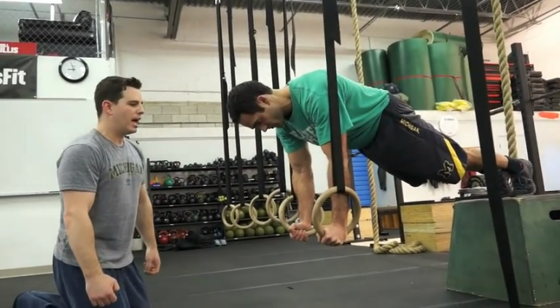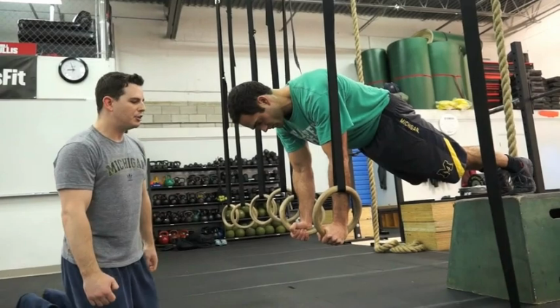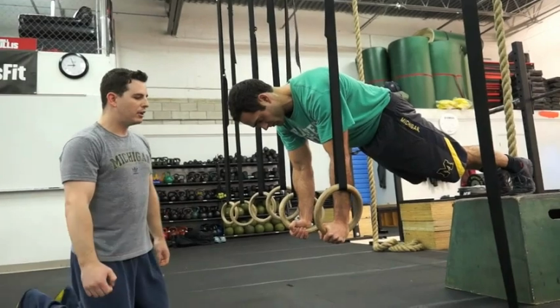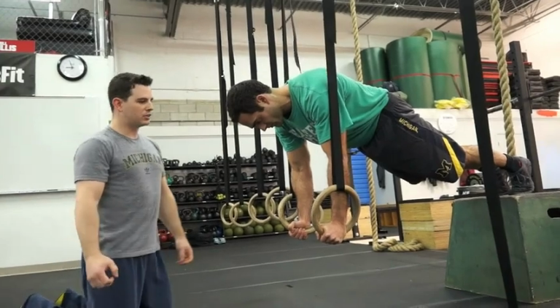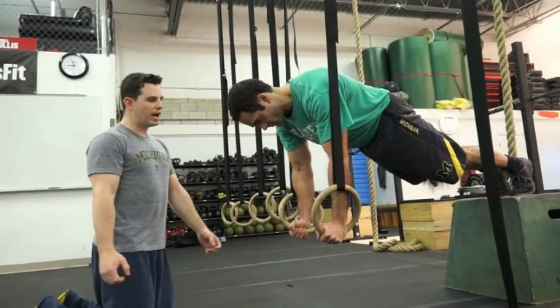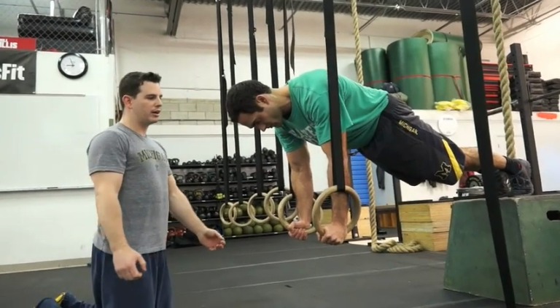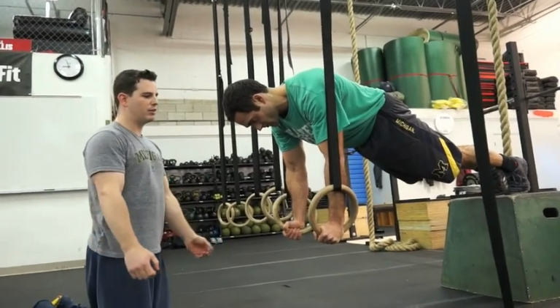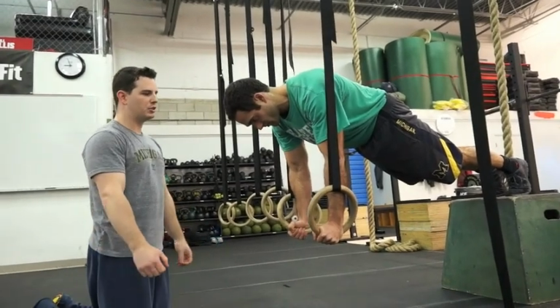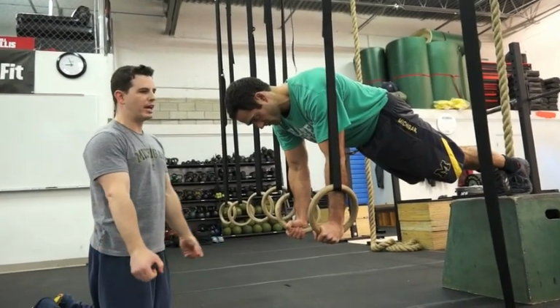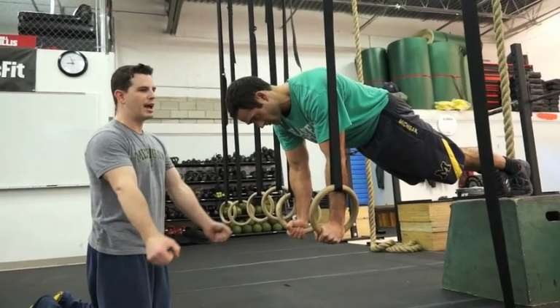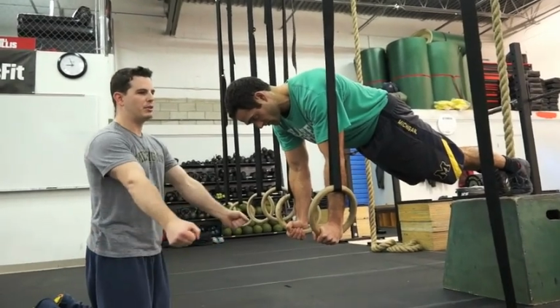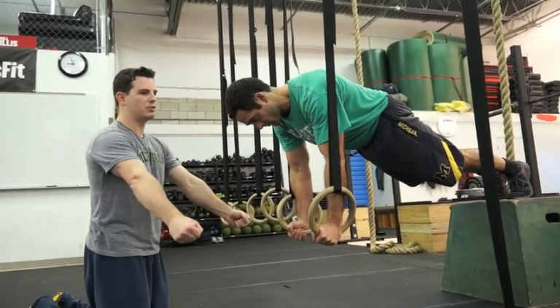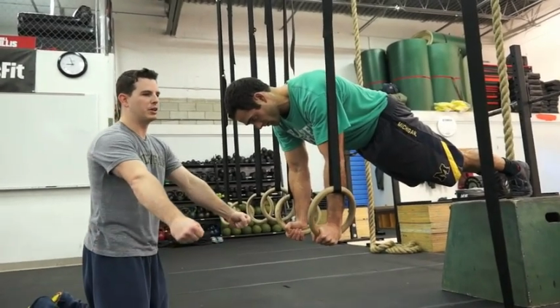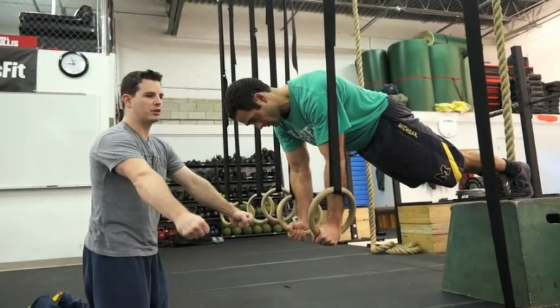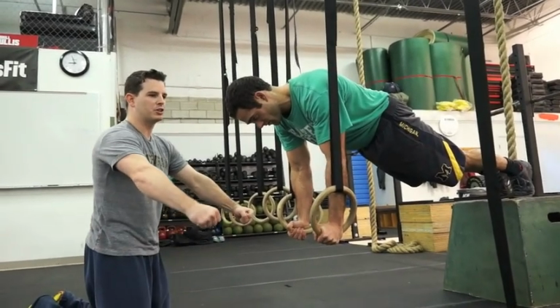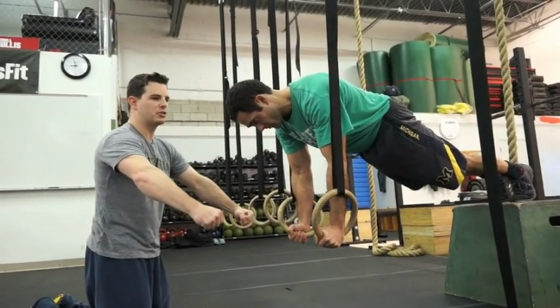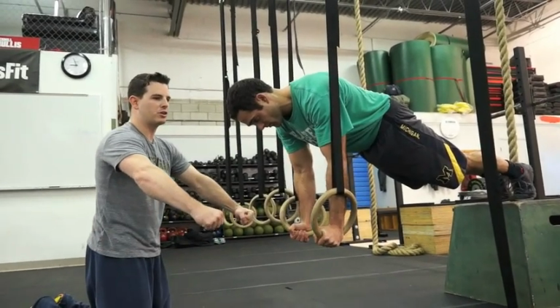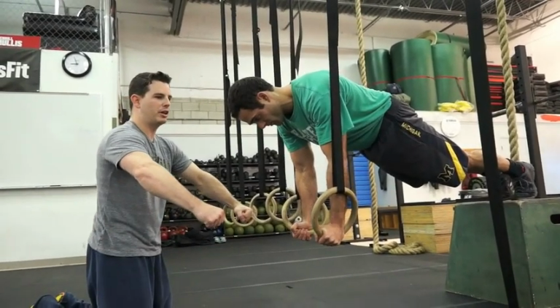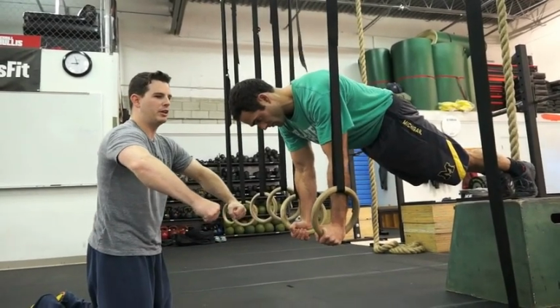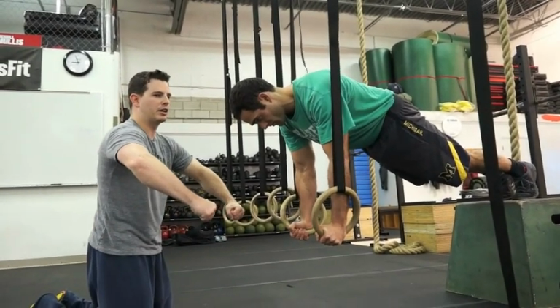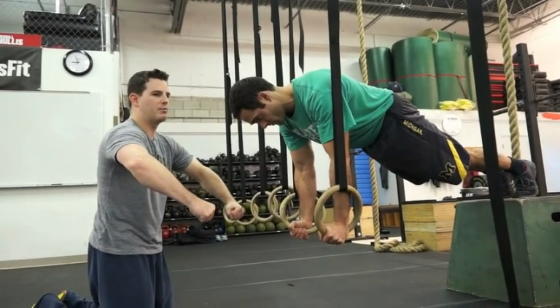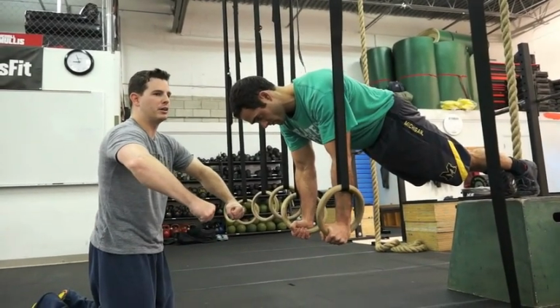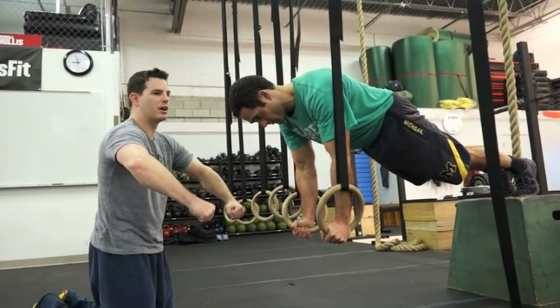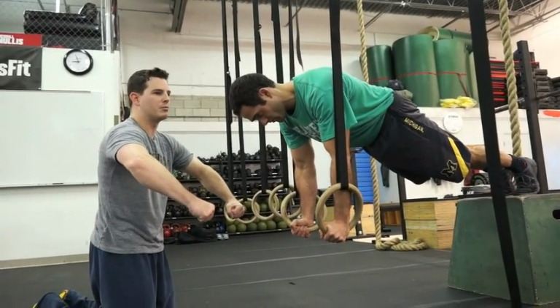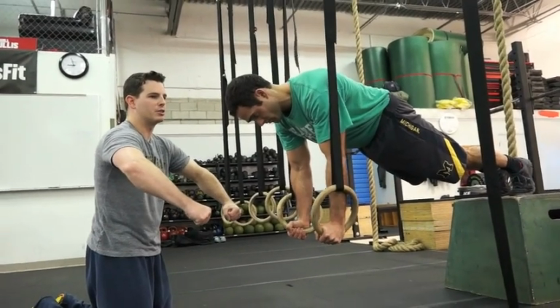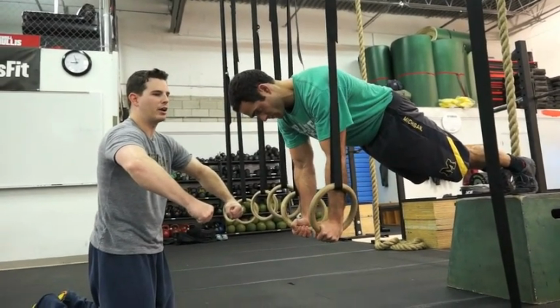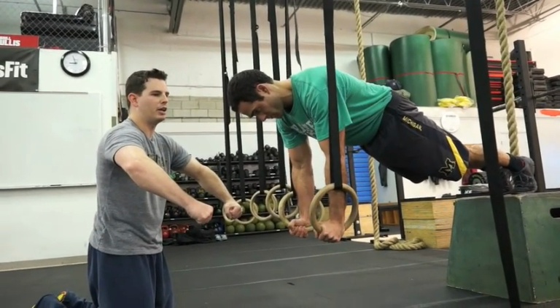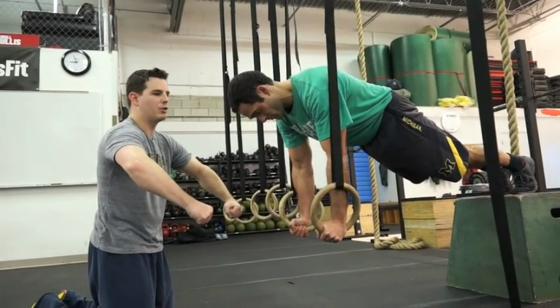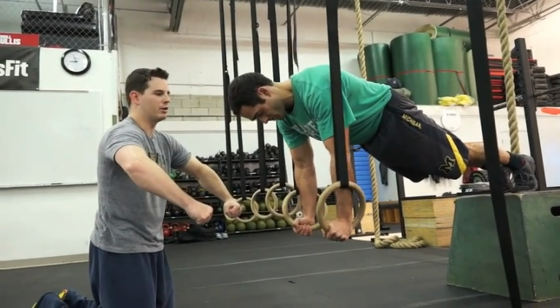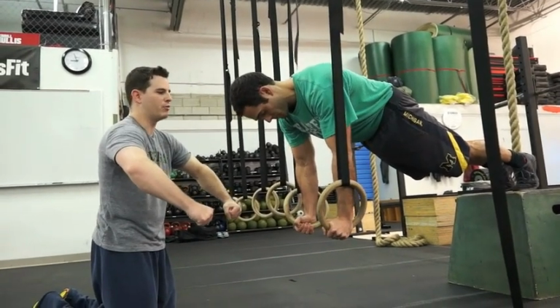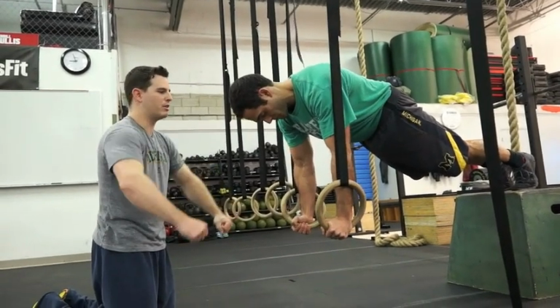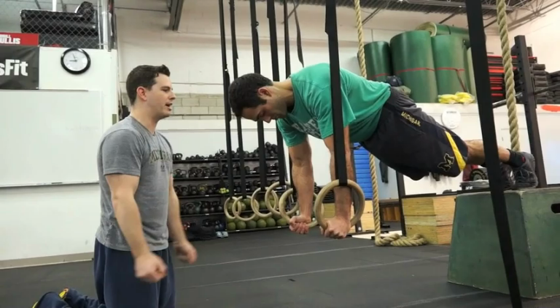As you get tired, what's going to happen is the rings are going to start to turn in and you're going to bend your arms. You want to avoid that.